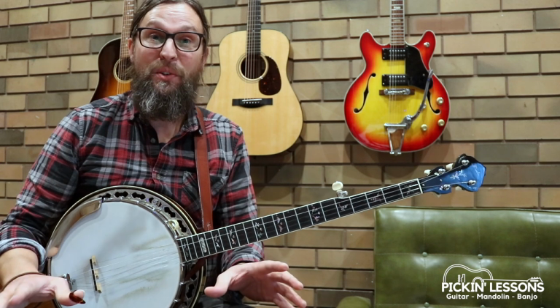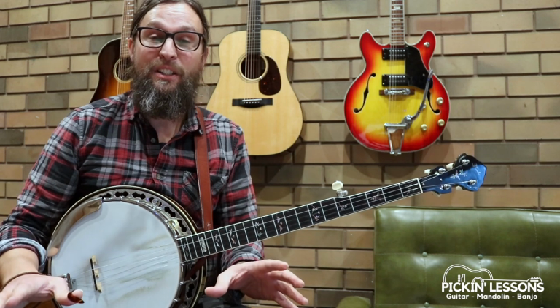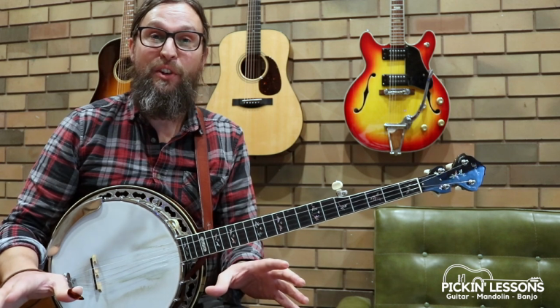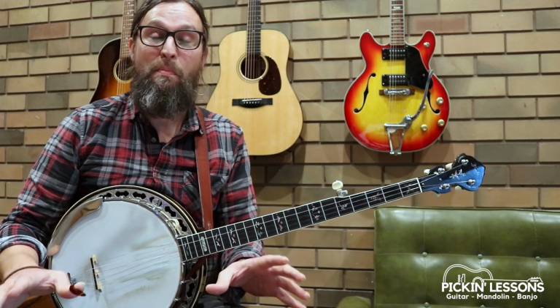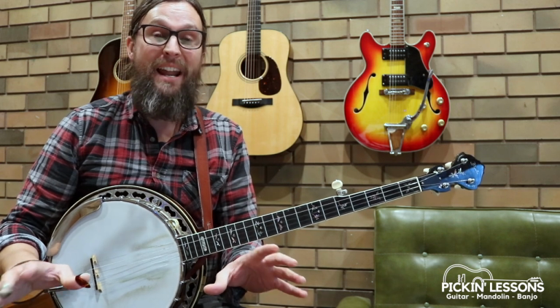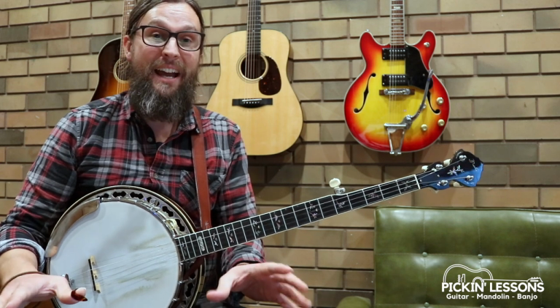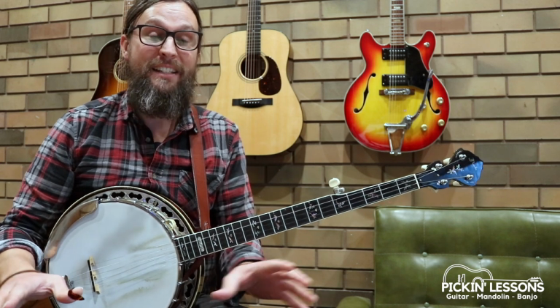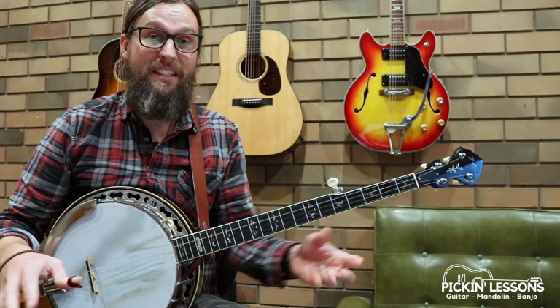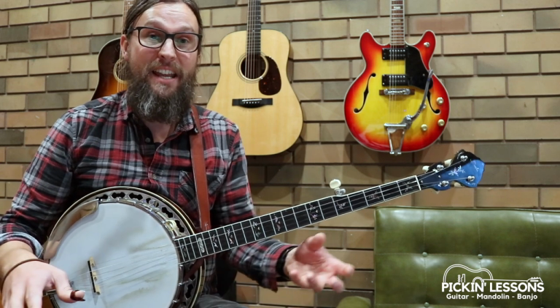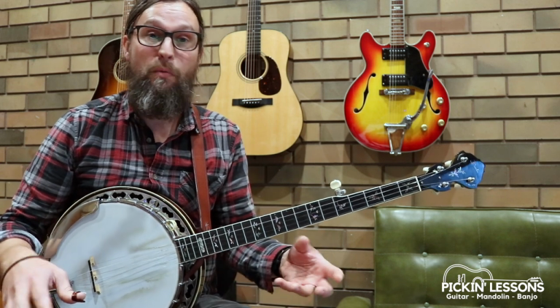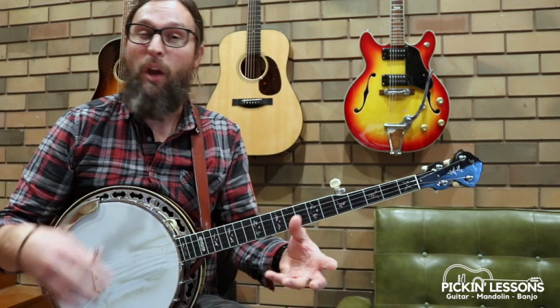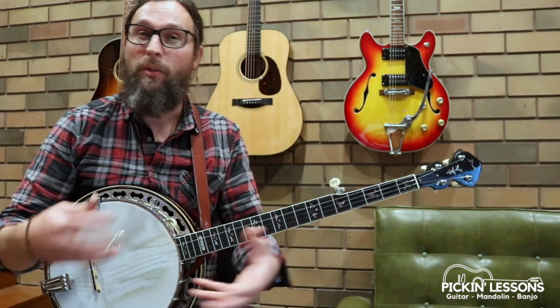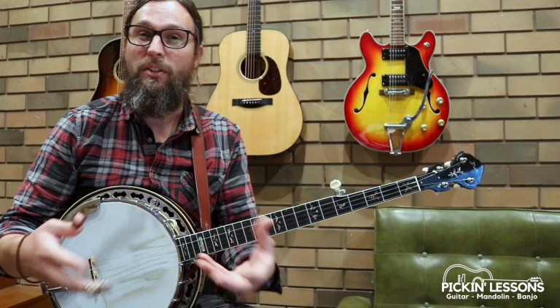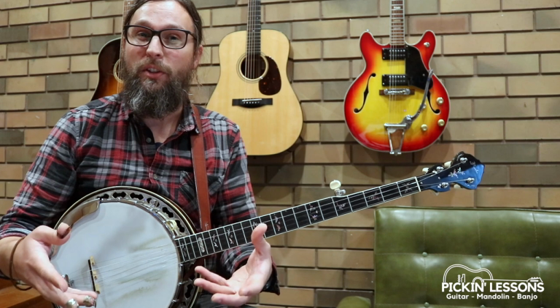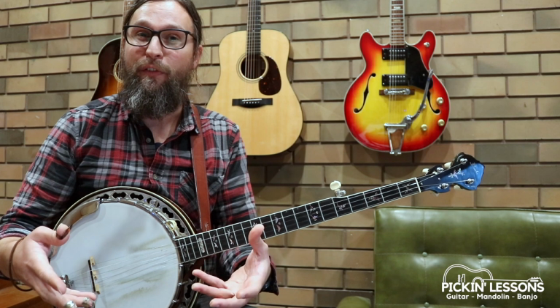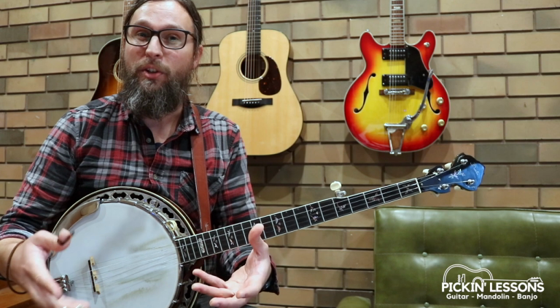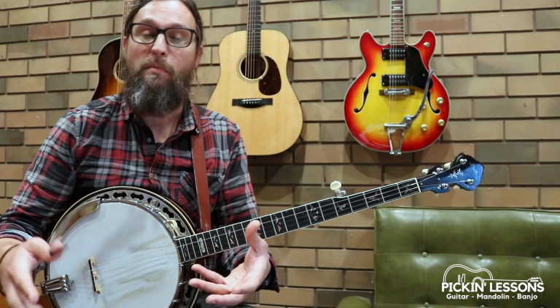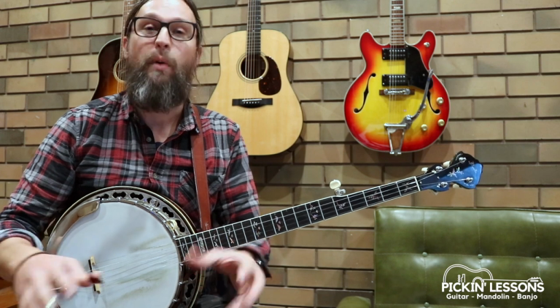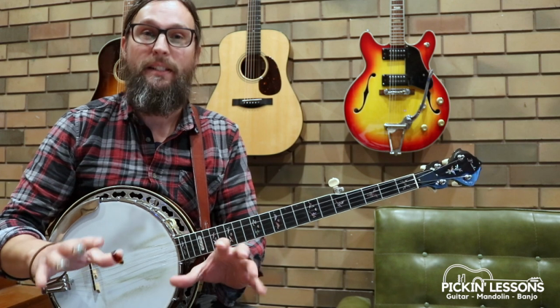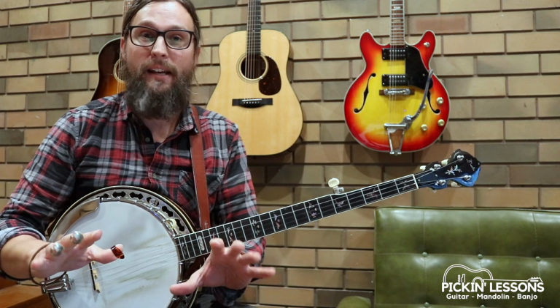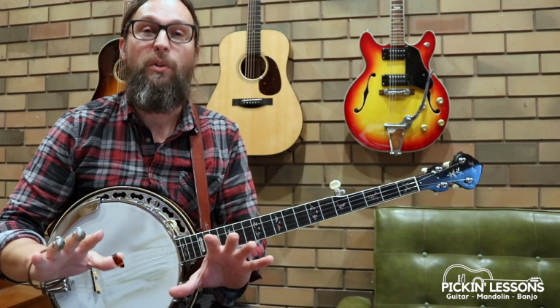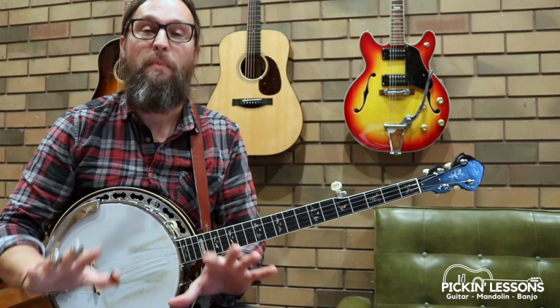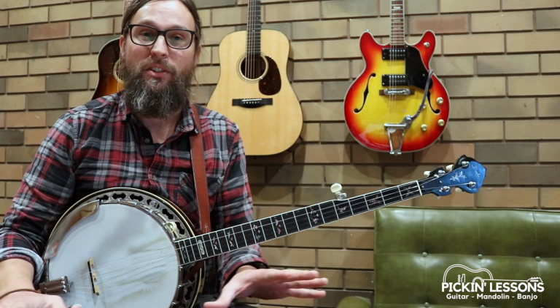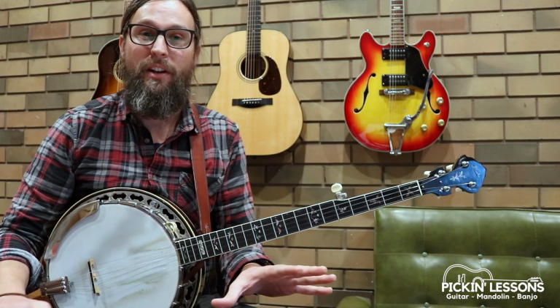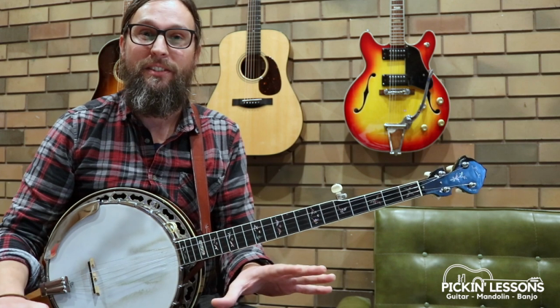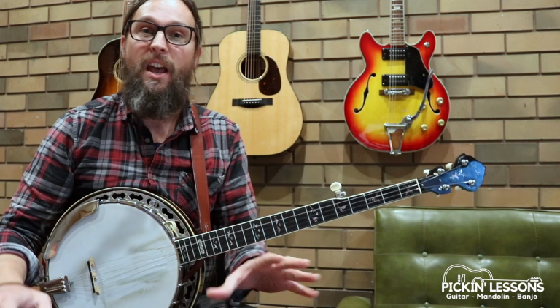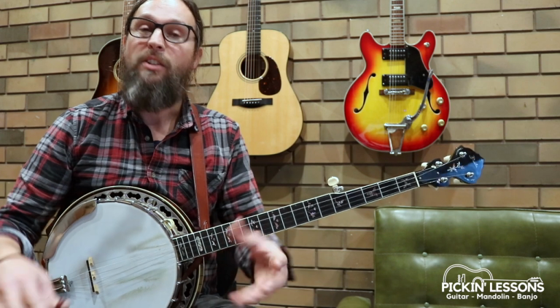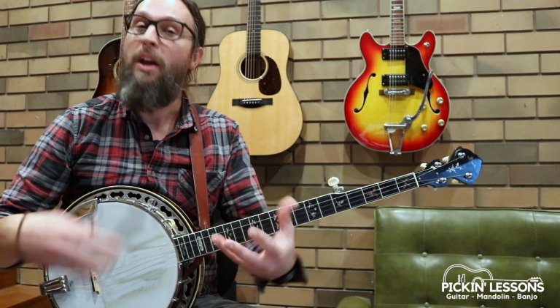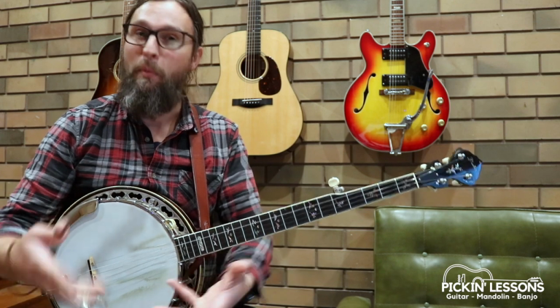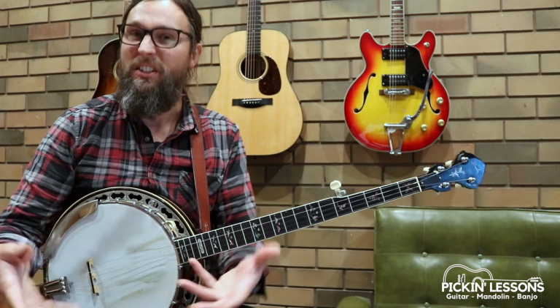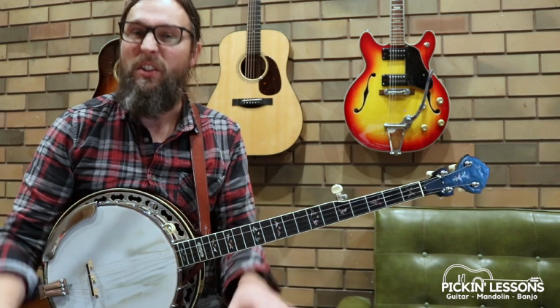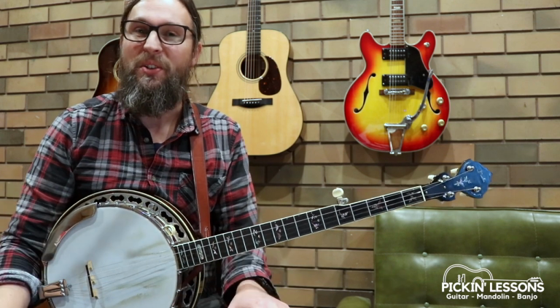Let's have a look at this first part A, down the neck. We'll go through it nice and slow first, and then we'll break it down and have a look at some exercises to help us get to know the tune.